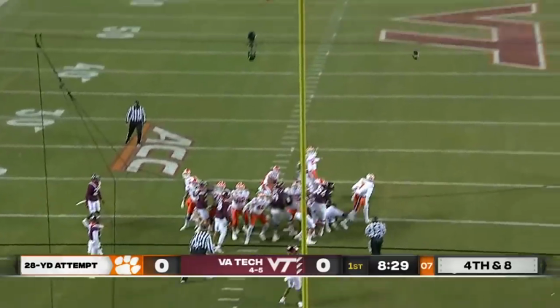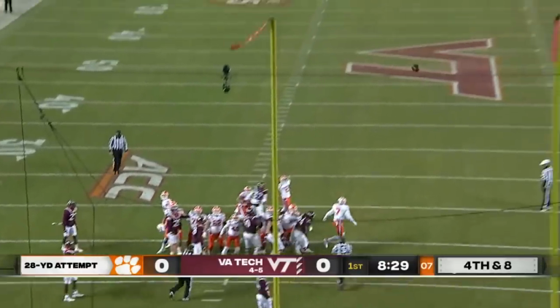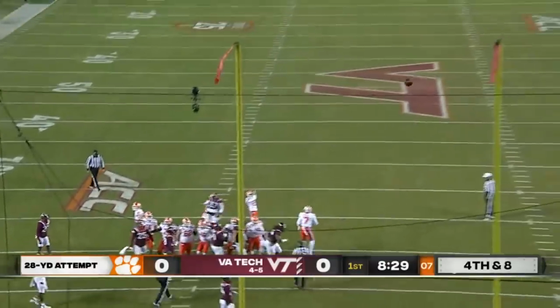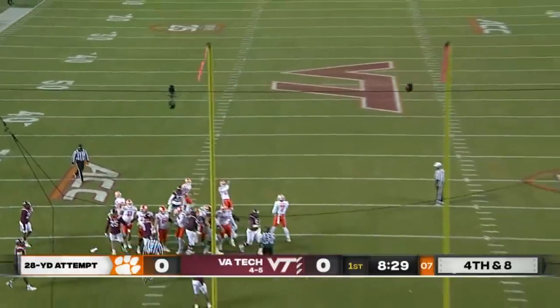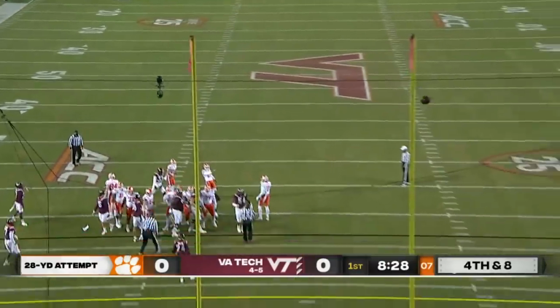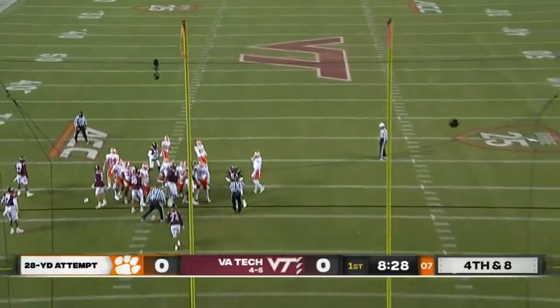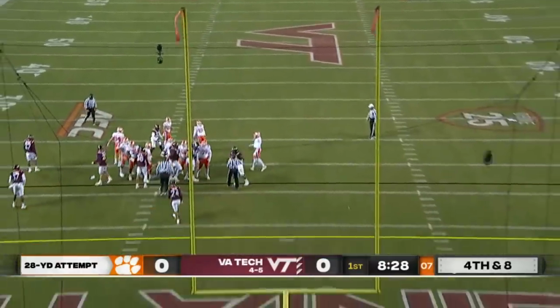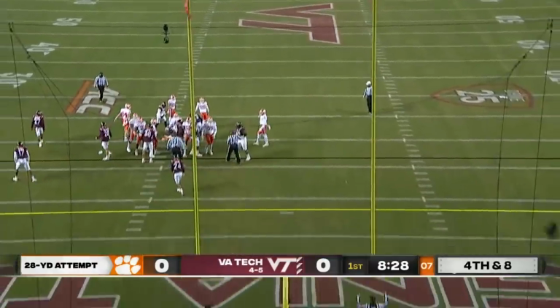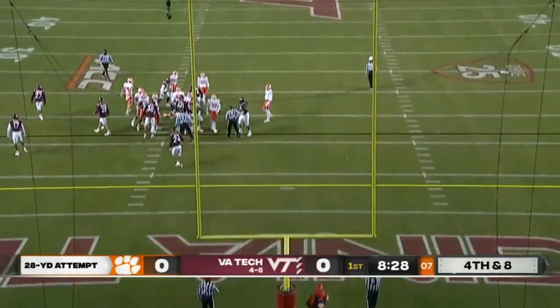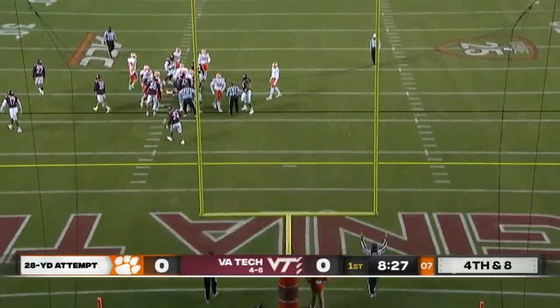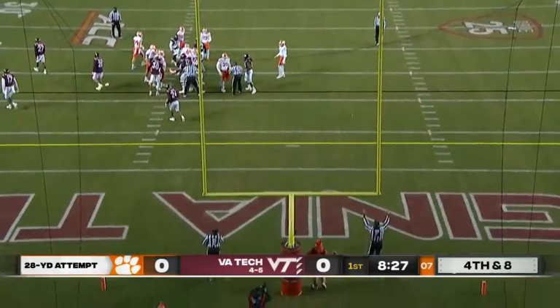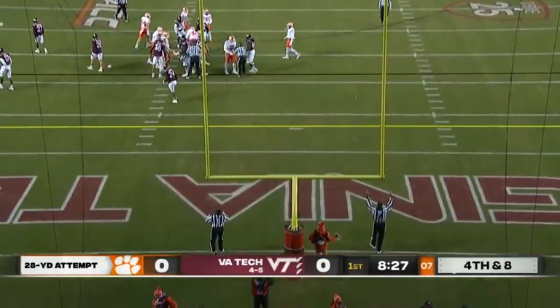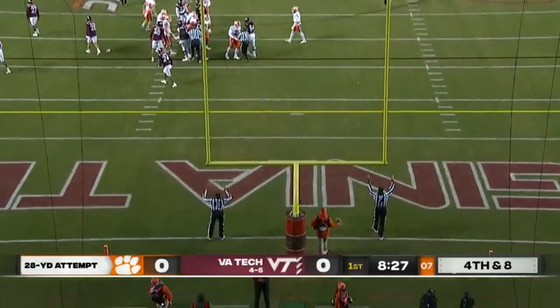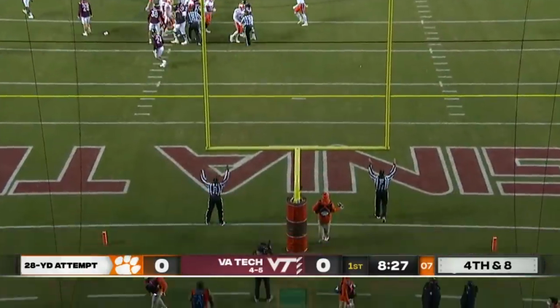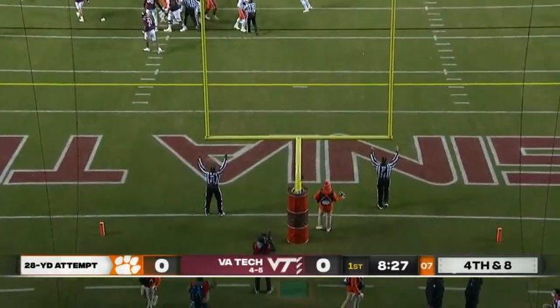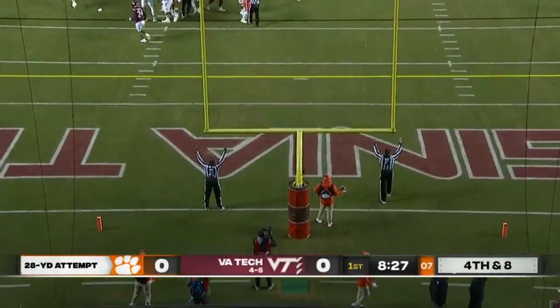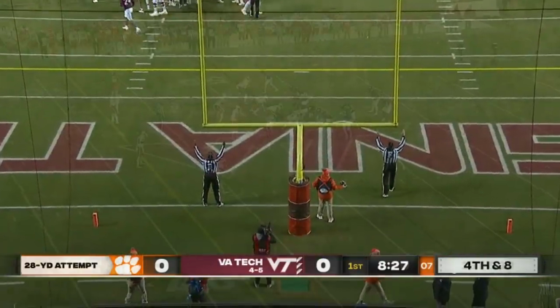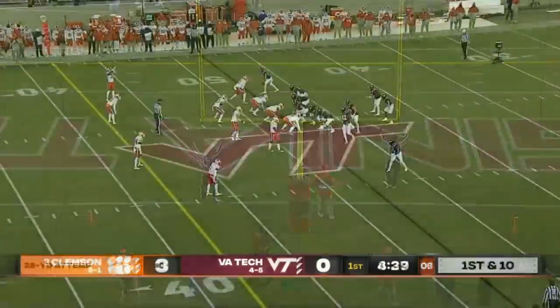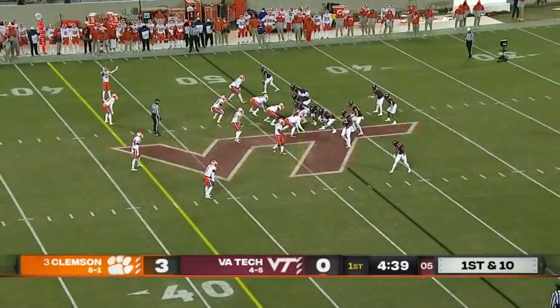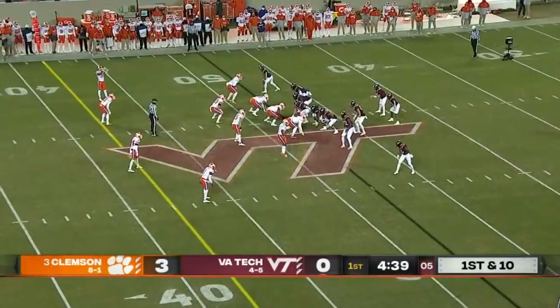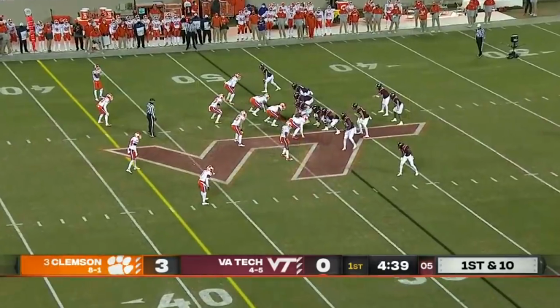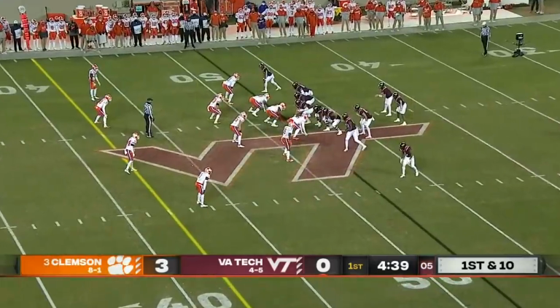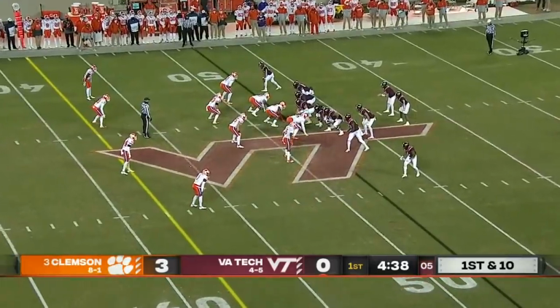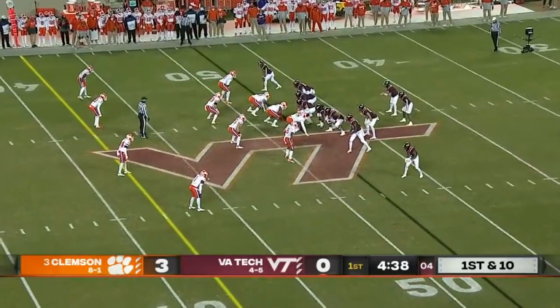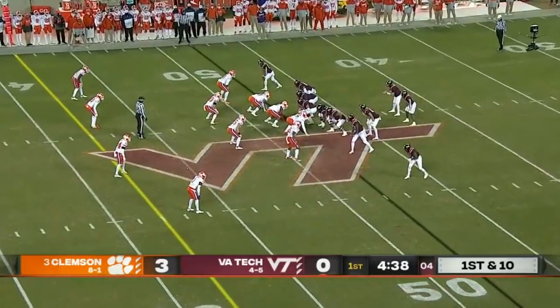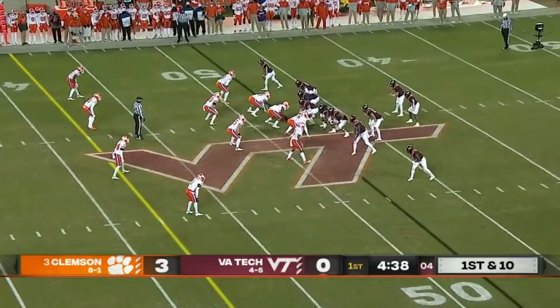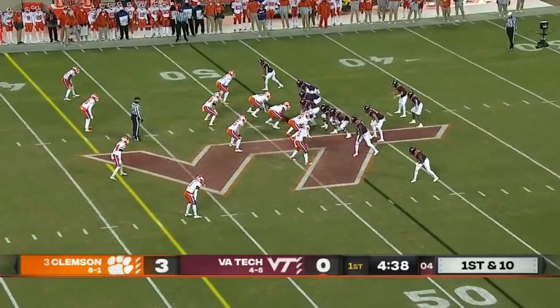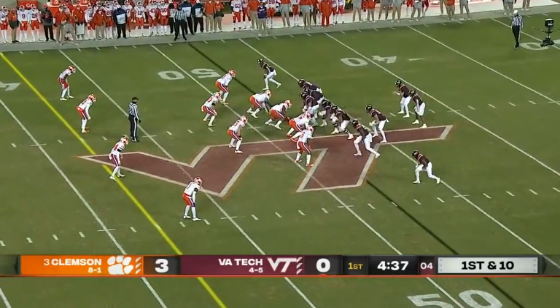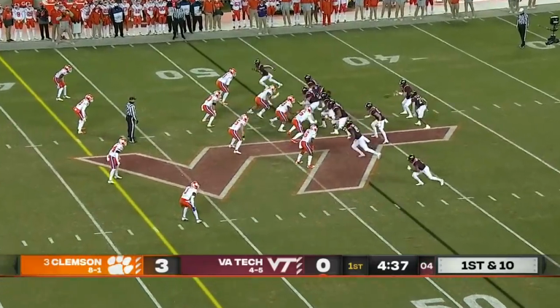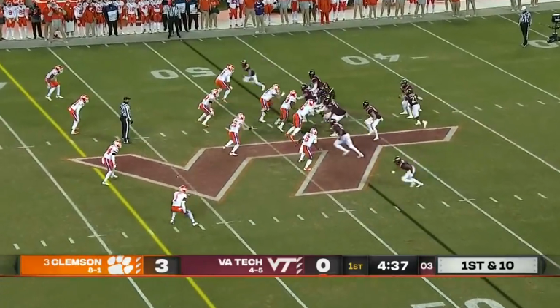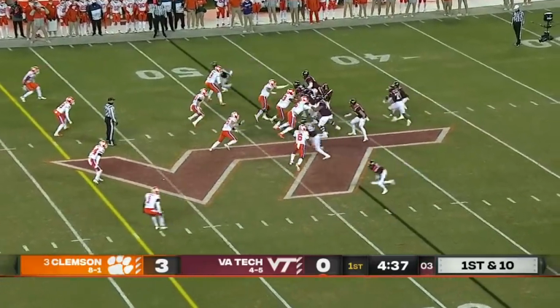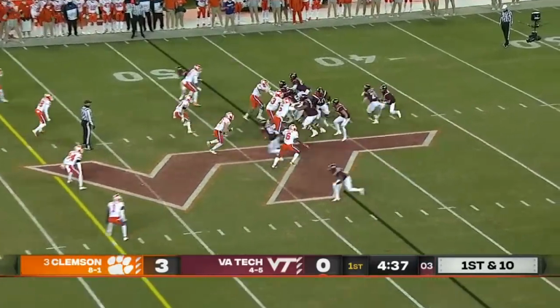And Potter, very reliable for short range, knocks it through. Two tight ends motion over on this first-down play.